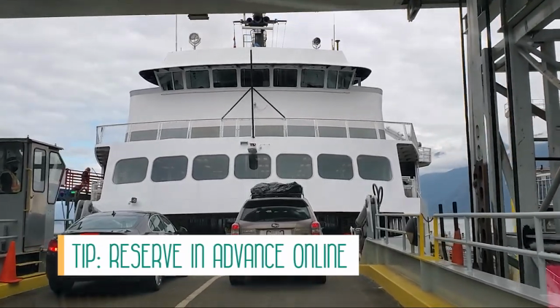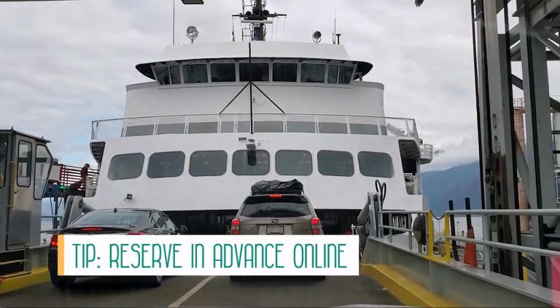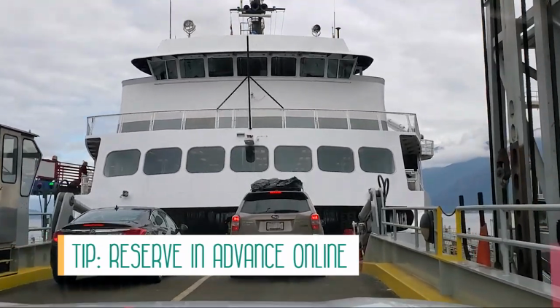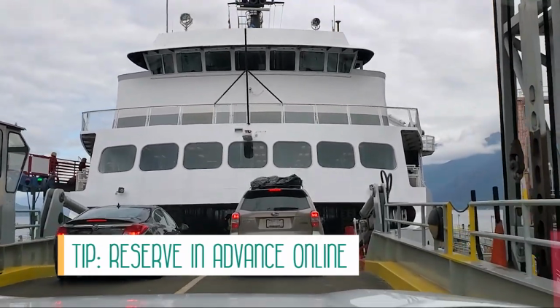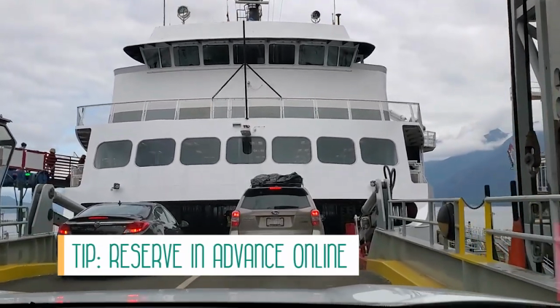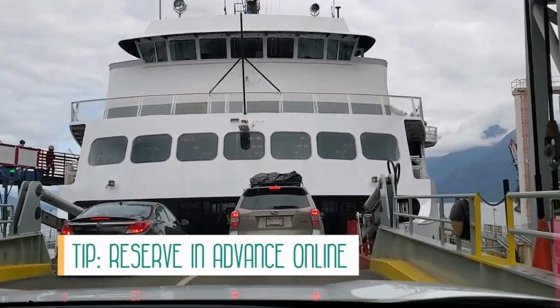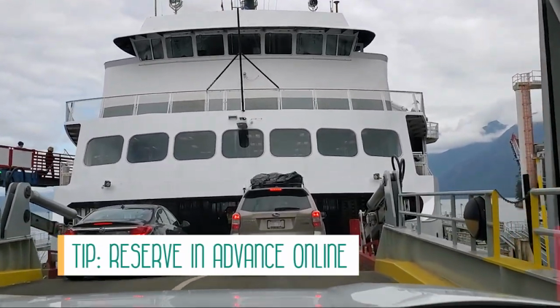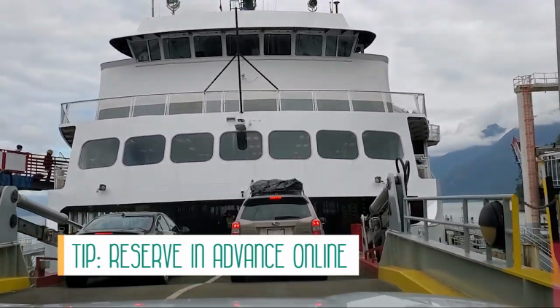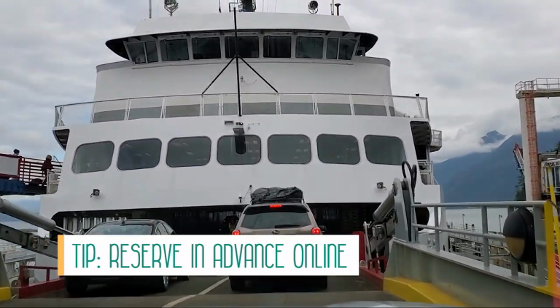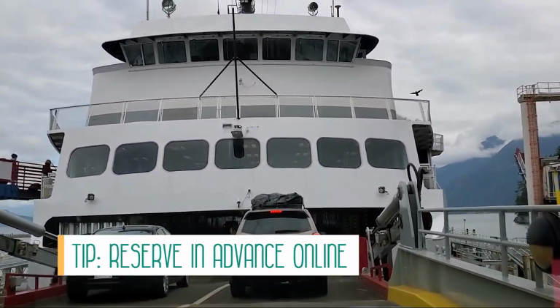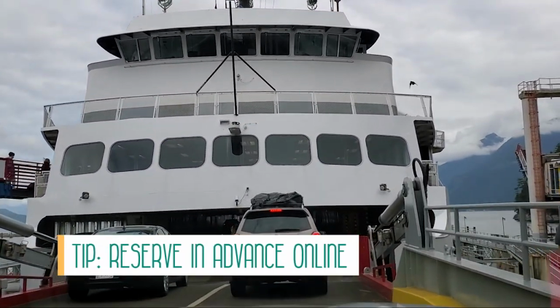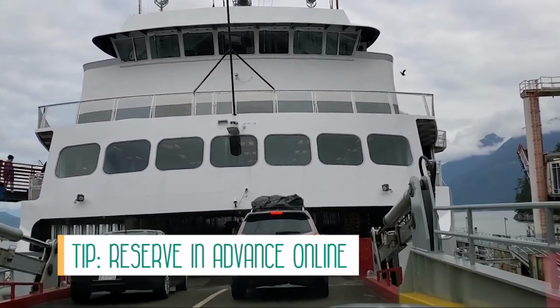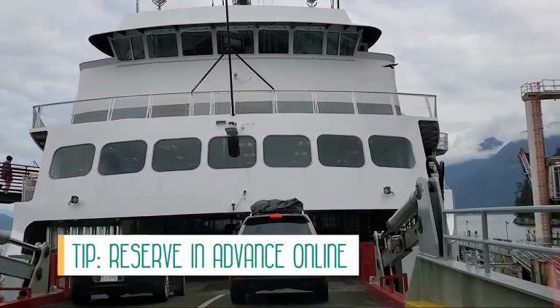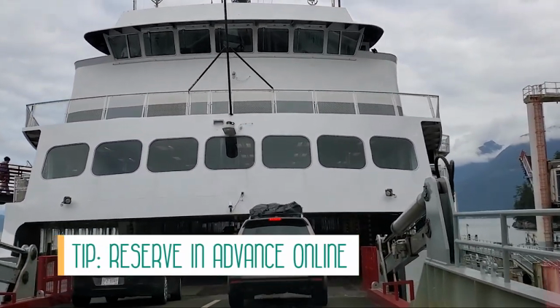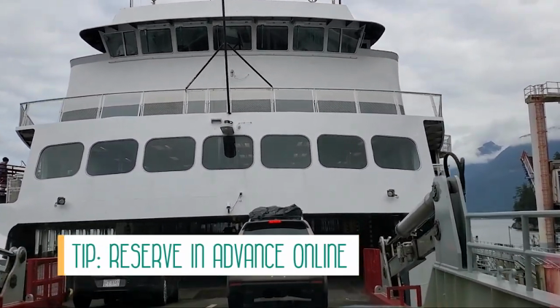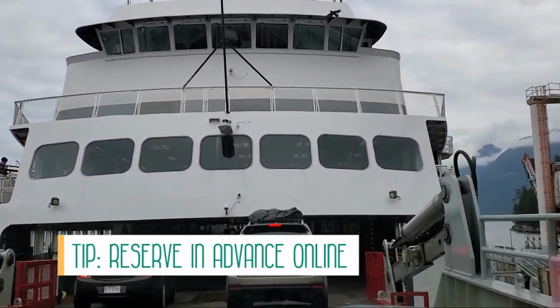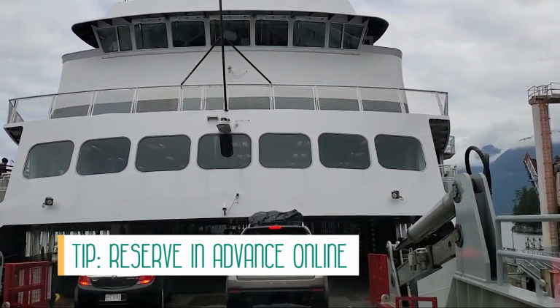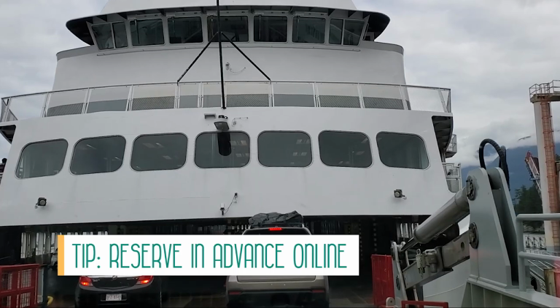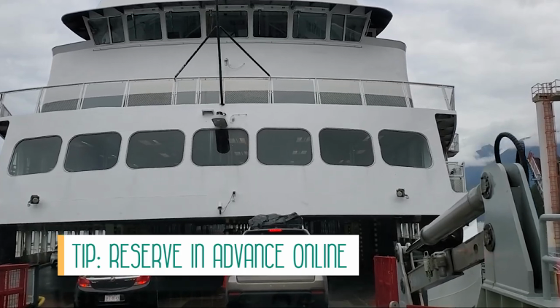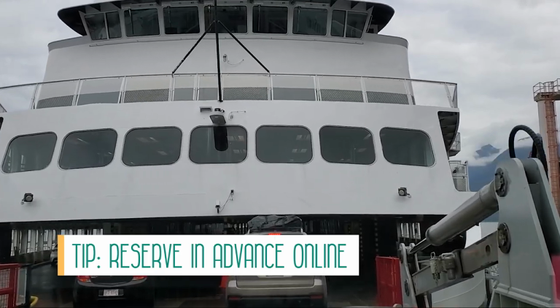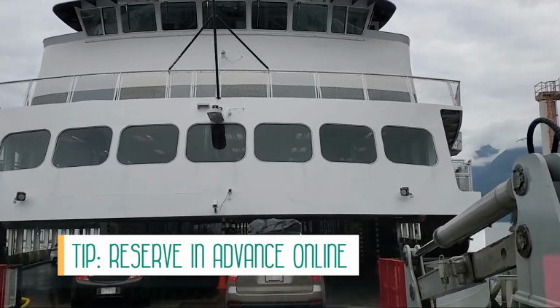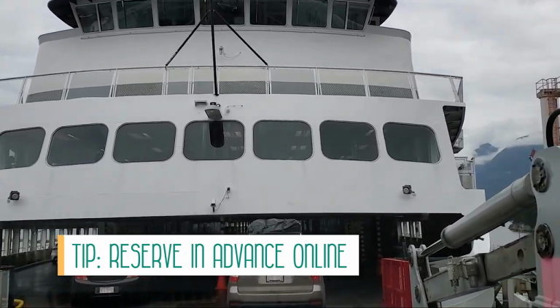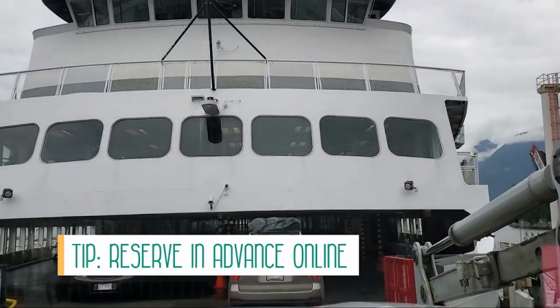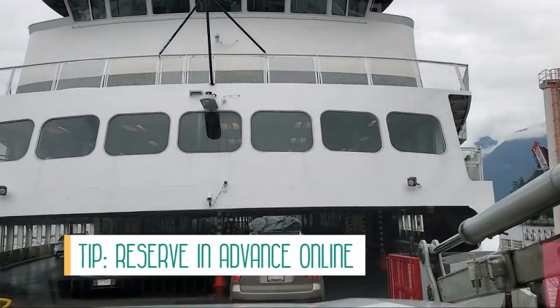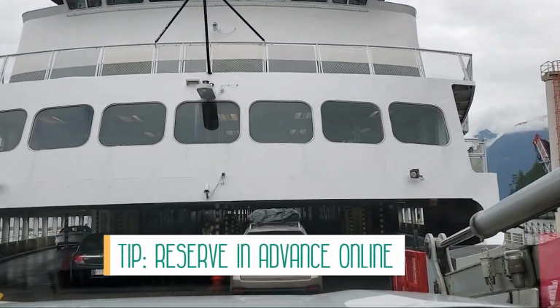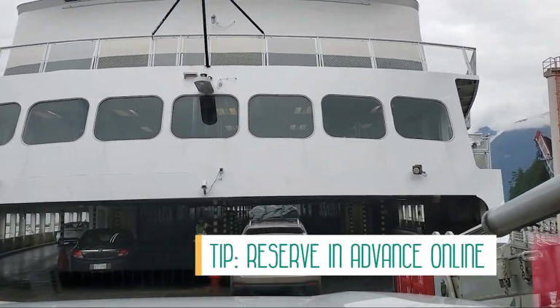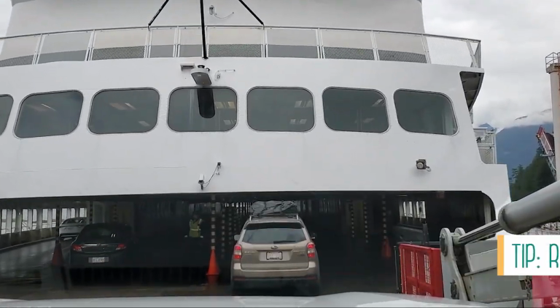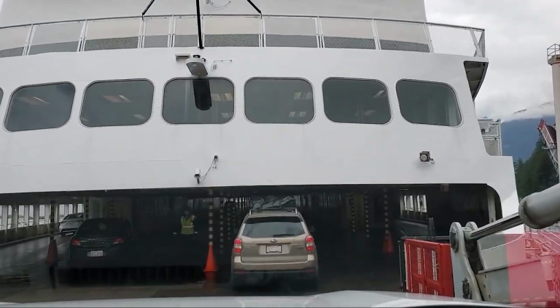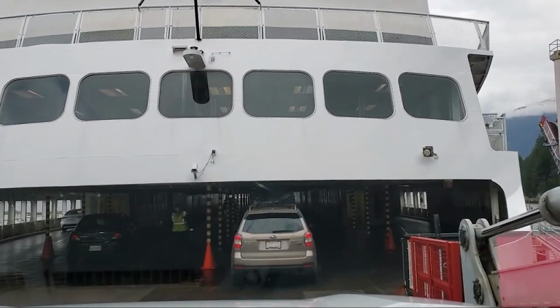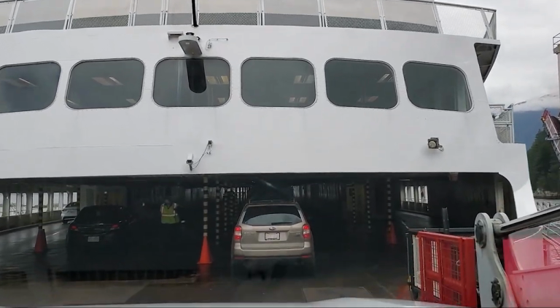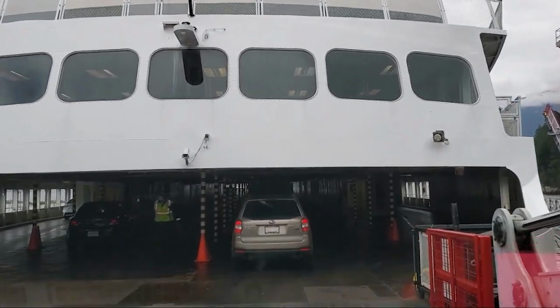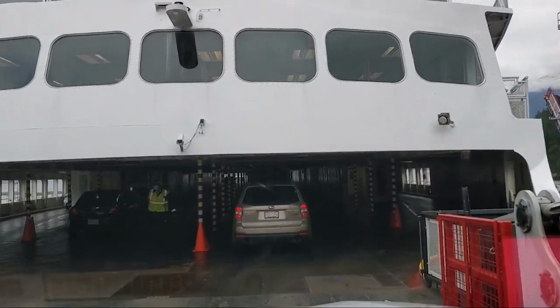But if you are taking your vehicle, my third tip is to book online in advance, especially if you're going on a weekend during the summer.